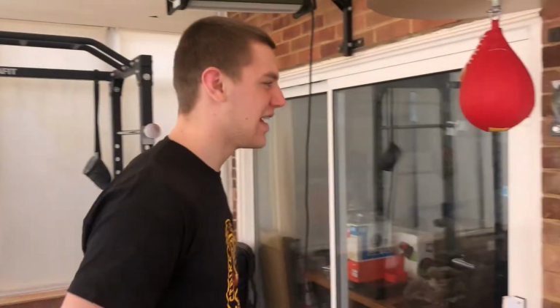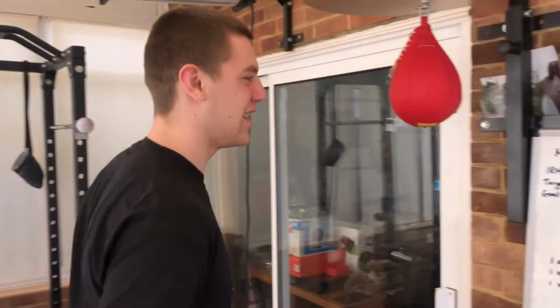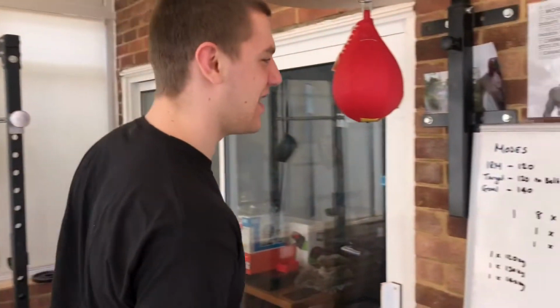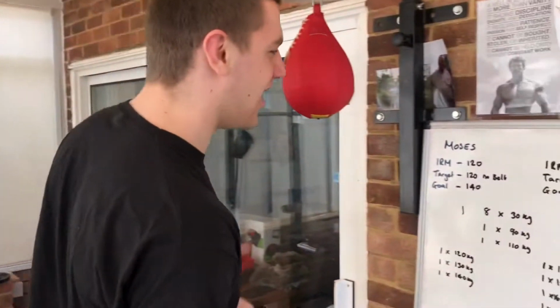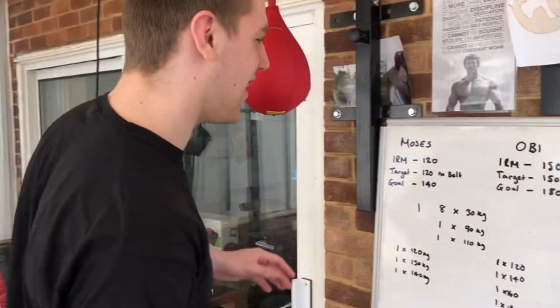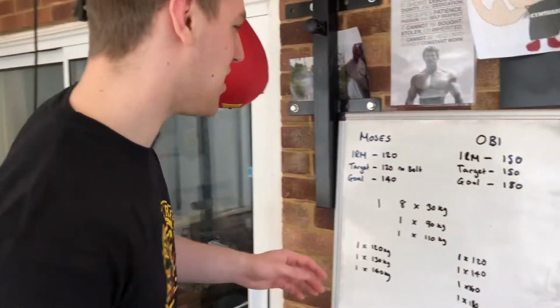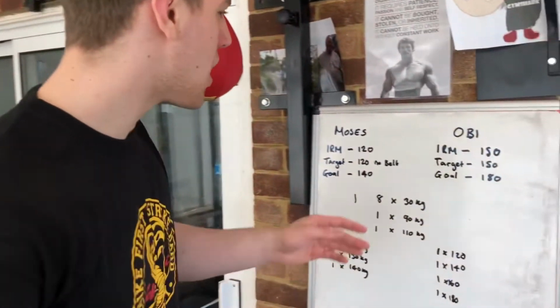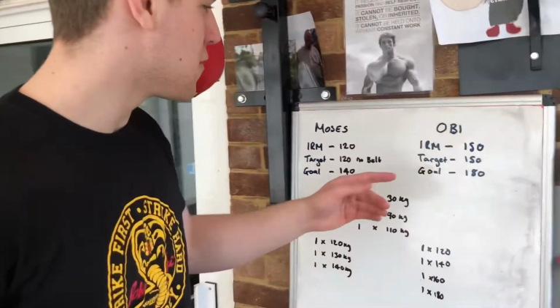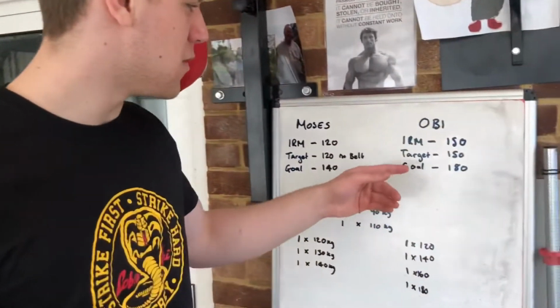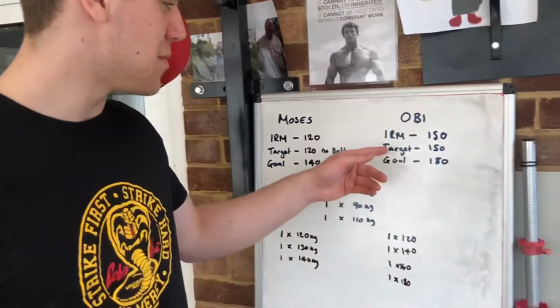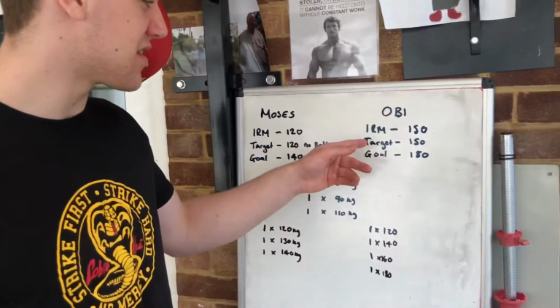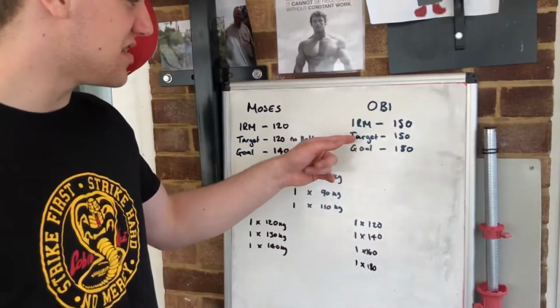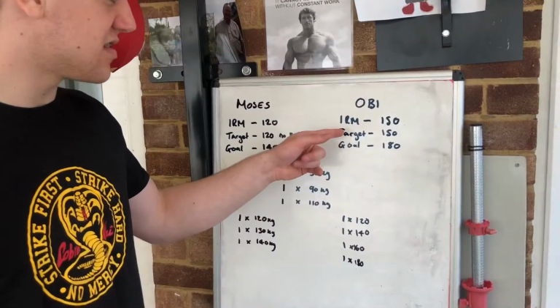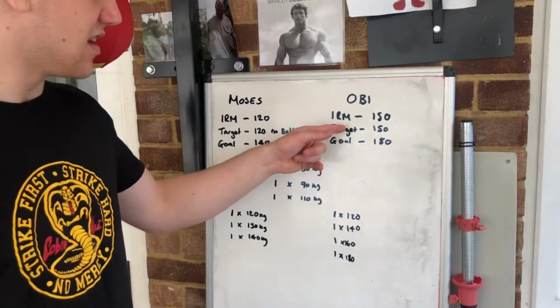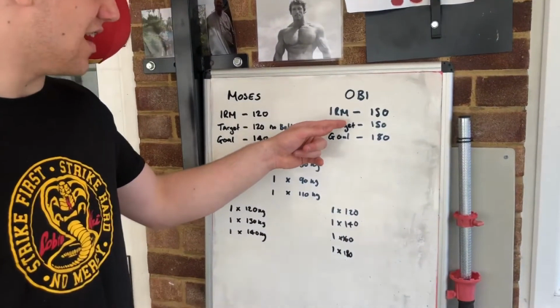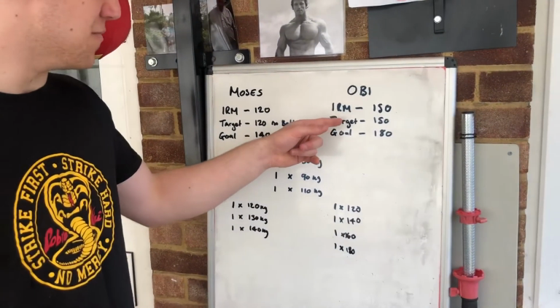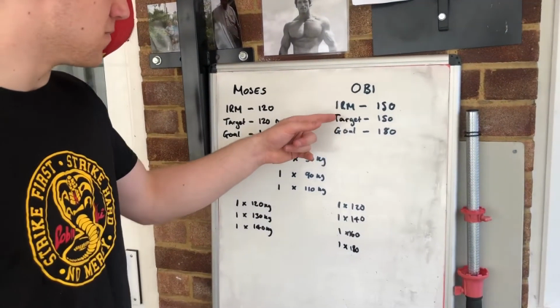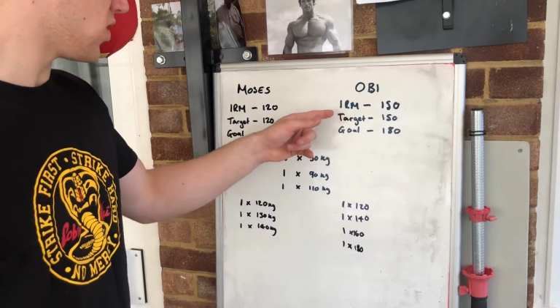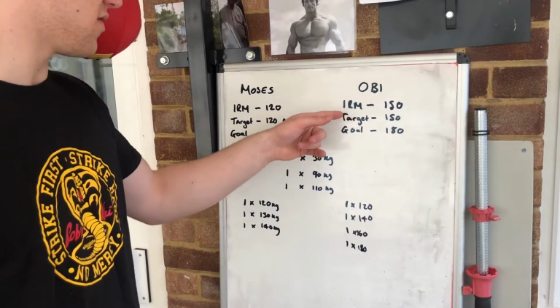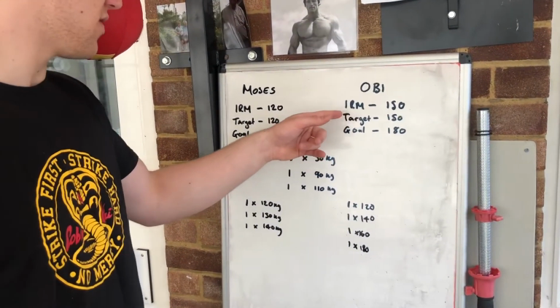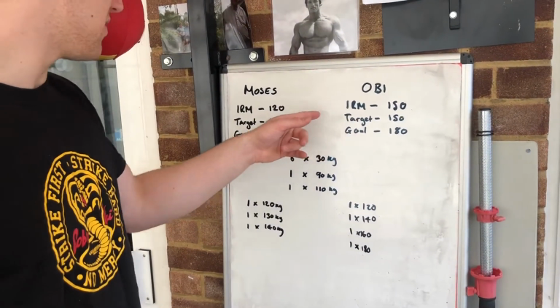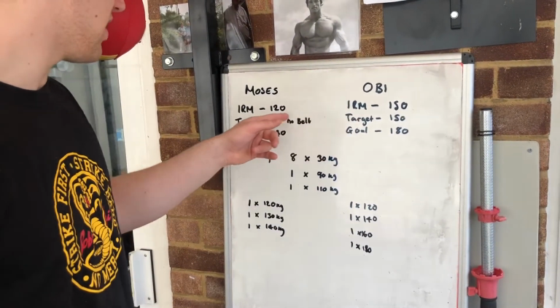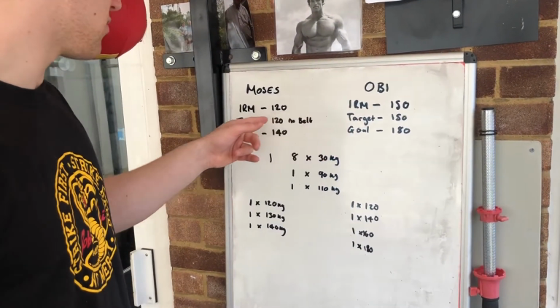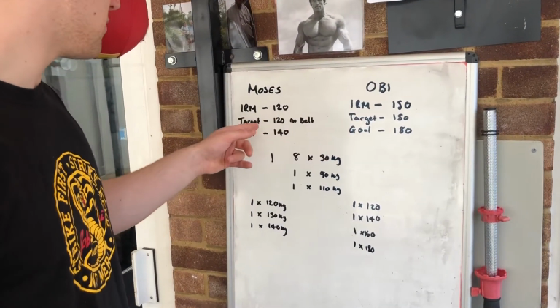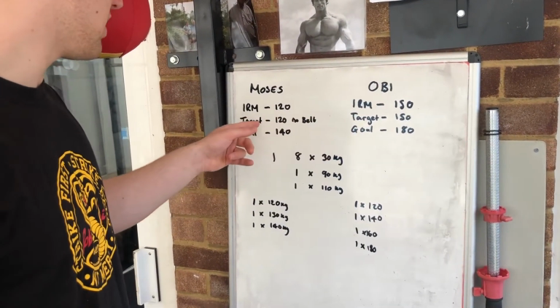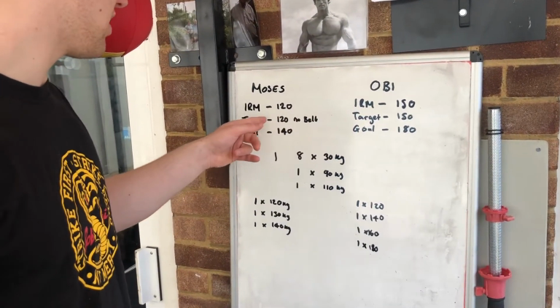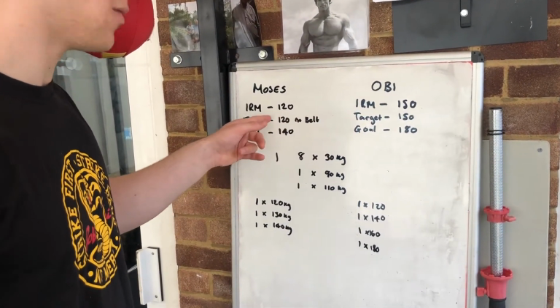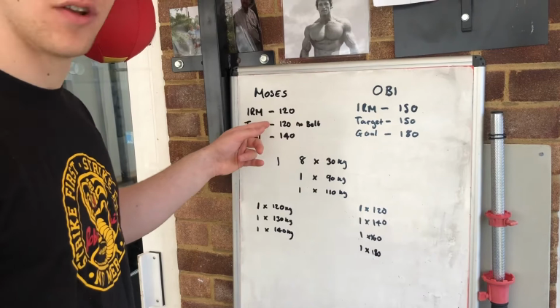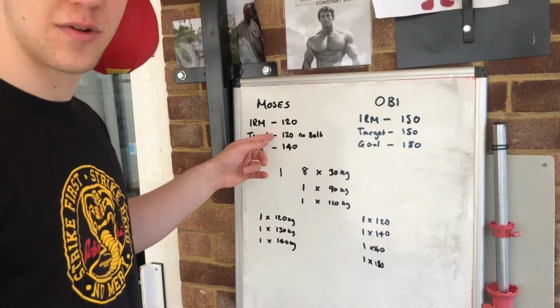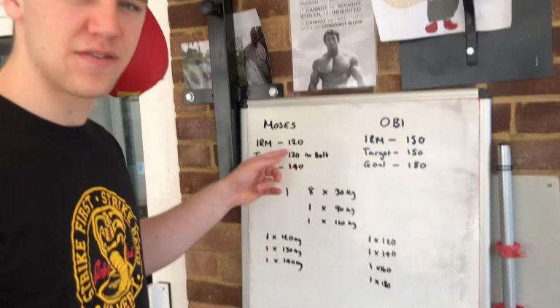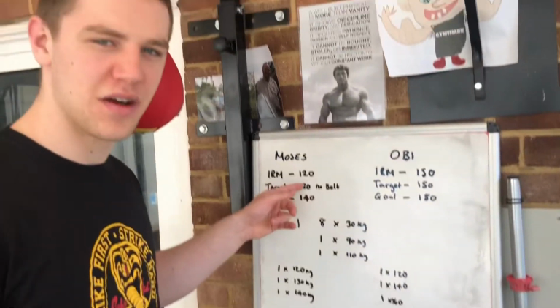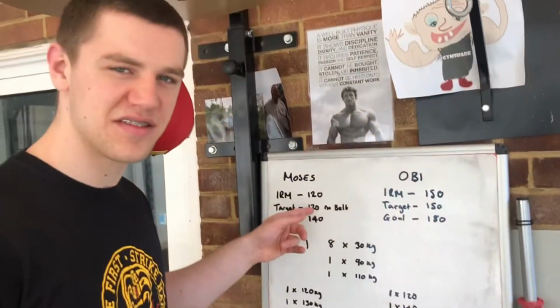Here are our current warm-rep maxes: 150 for me, 120 for Moses.